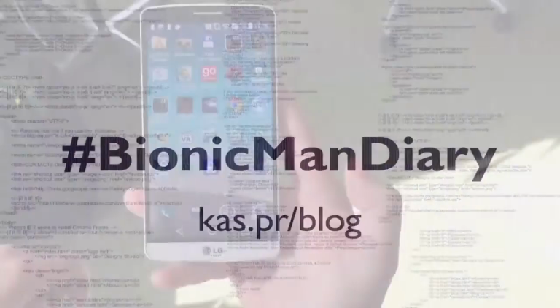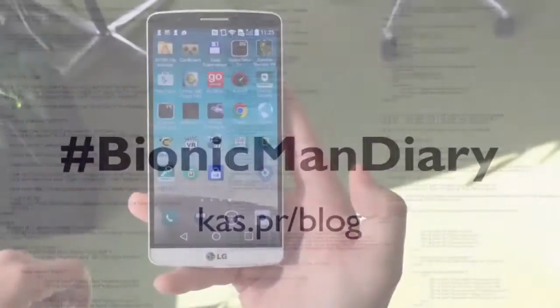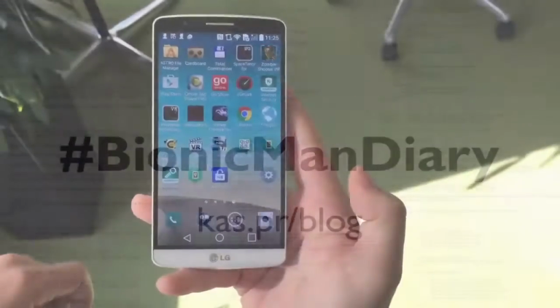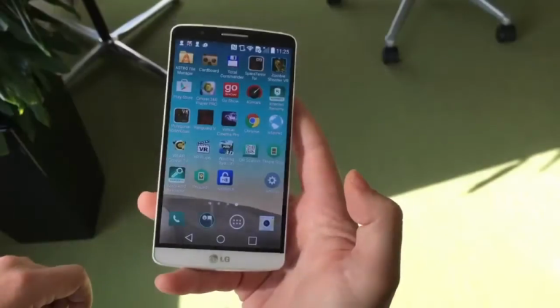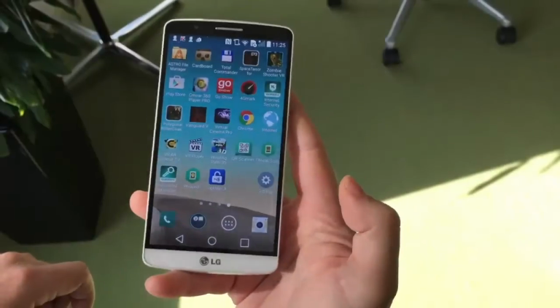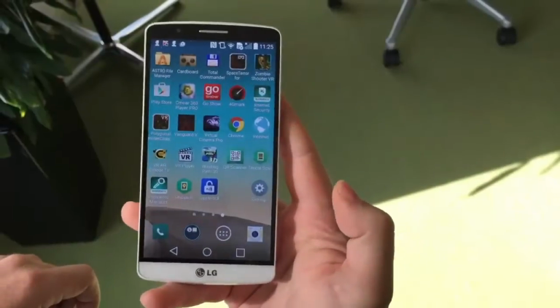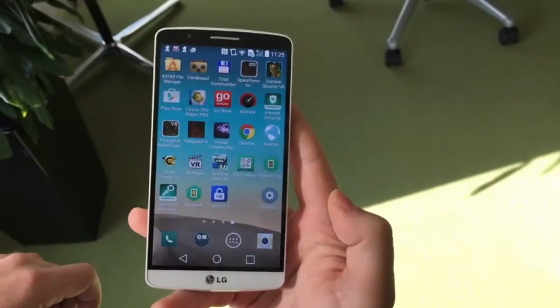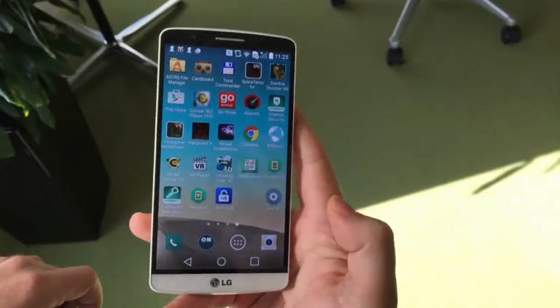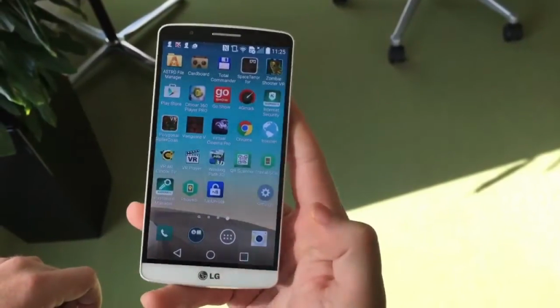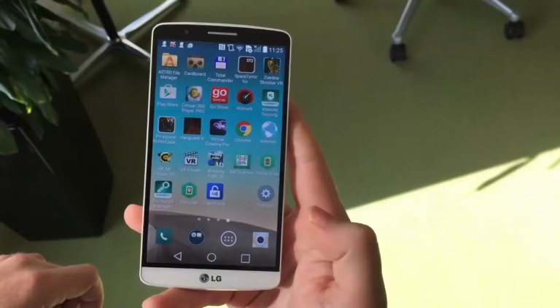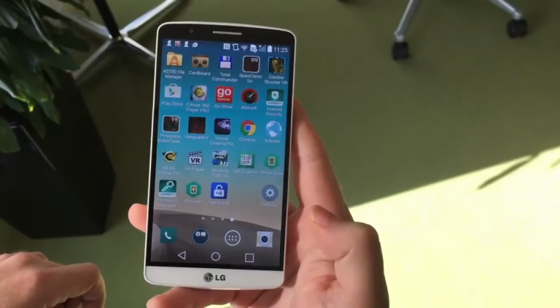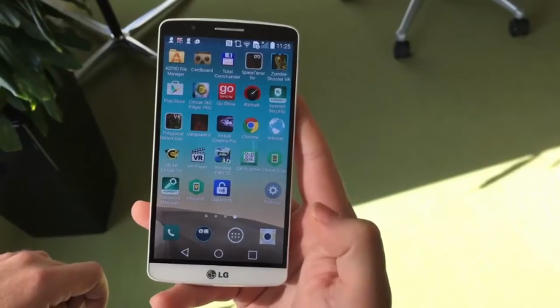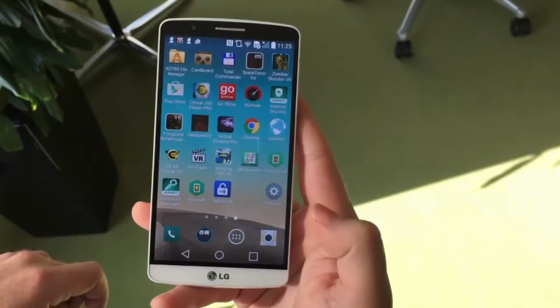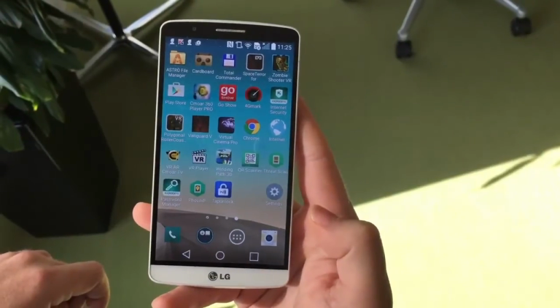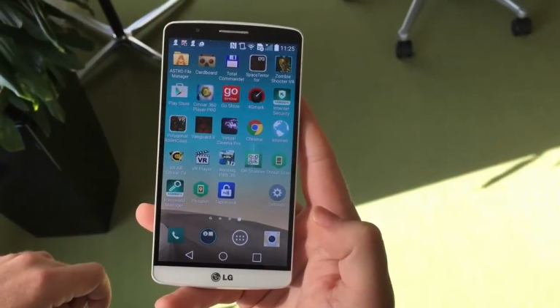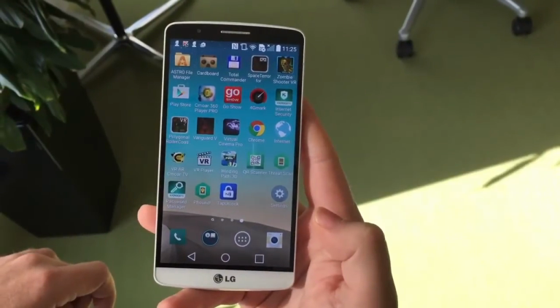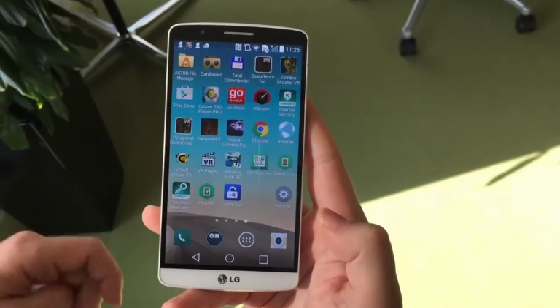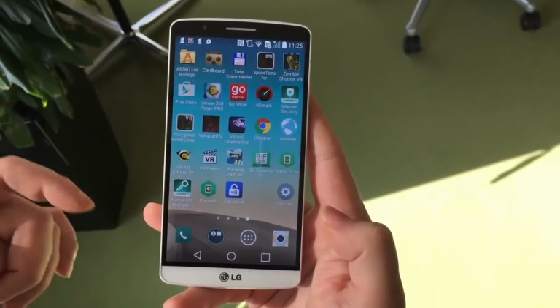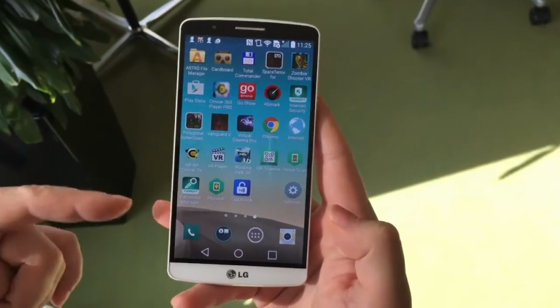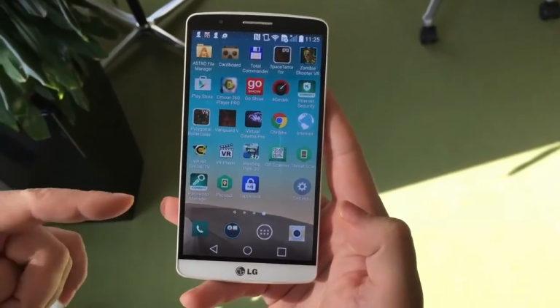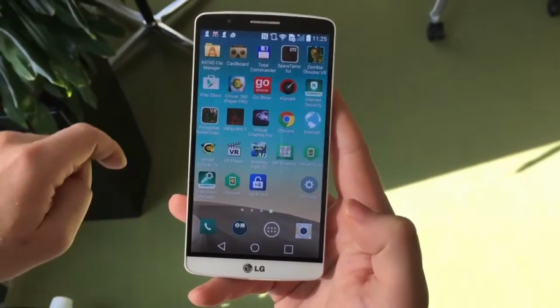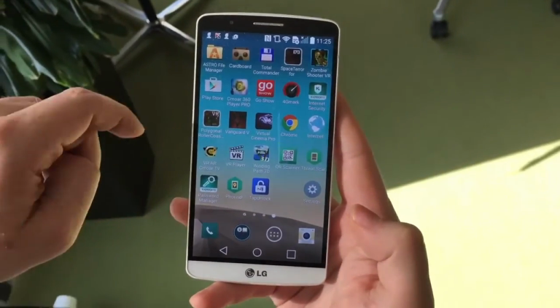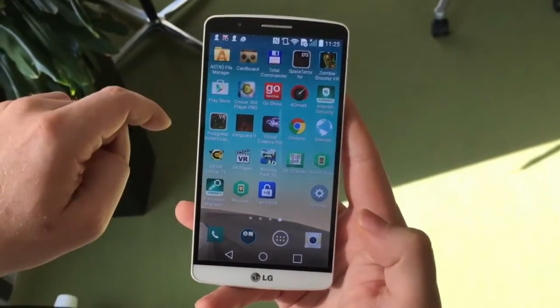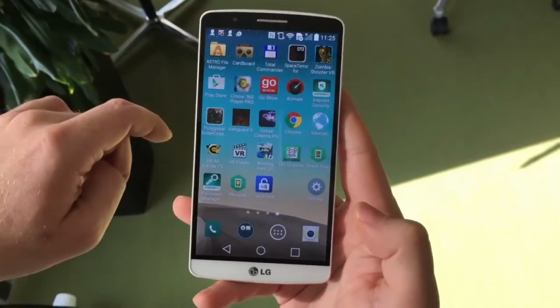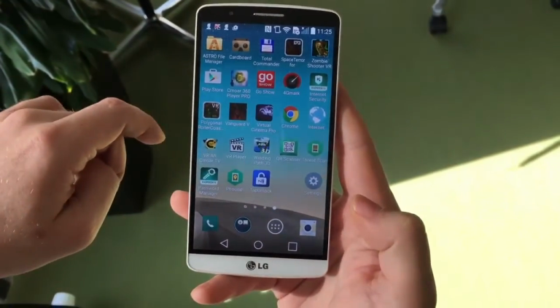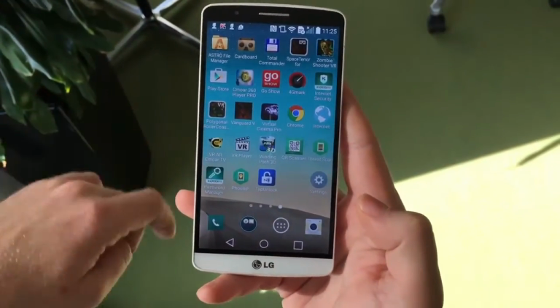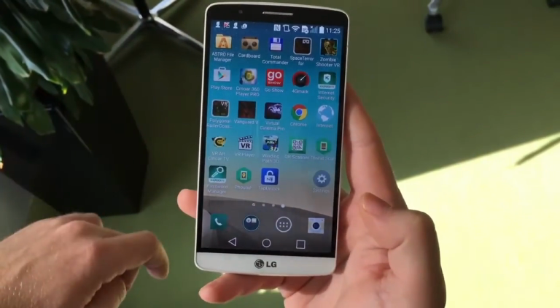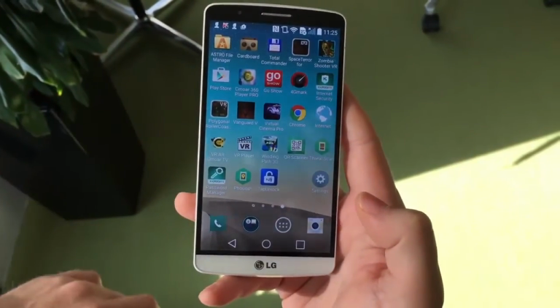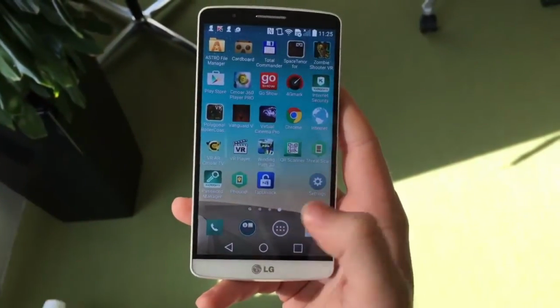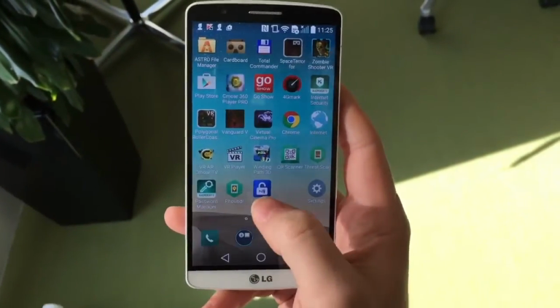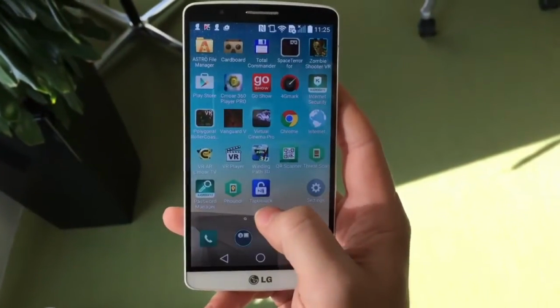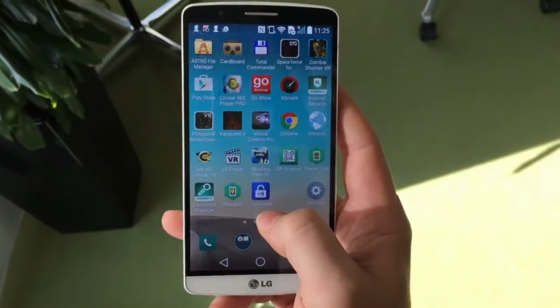Hello everyone! Today I'm going to show you how to unblock a smartphone with no password at all, just using the biochip in my left hand.